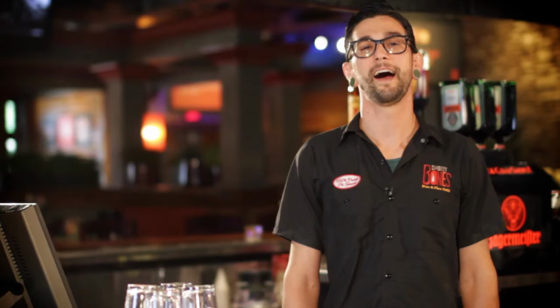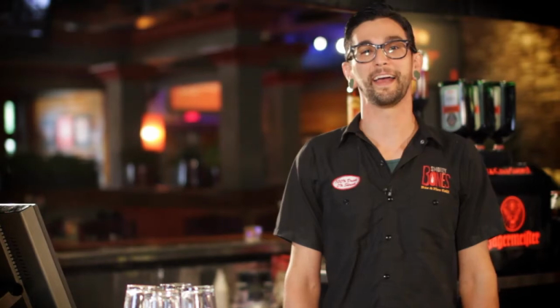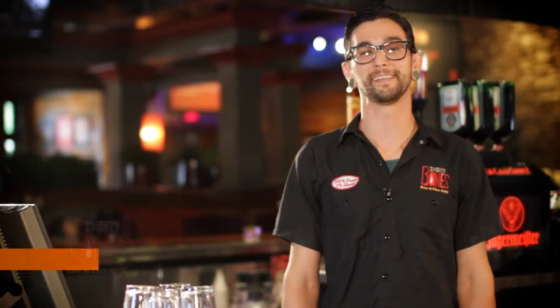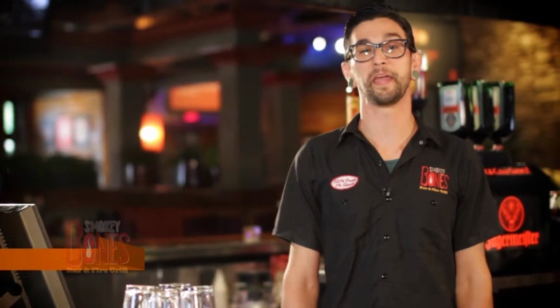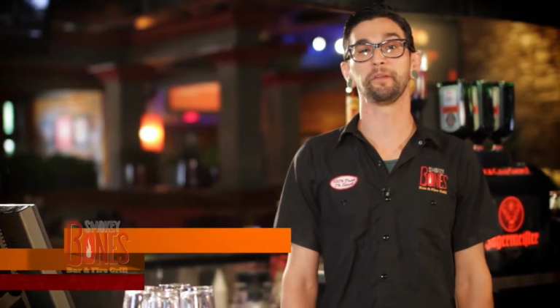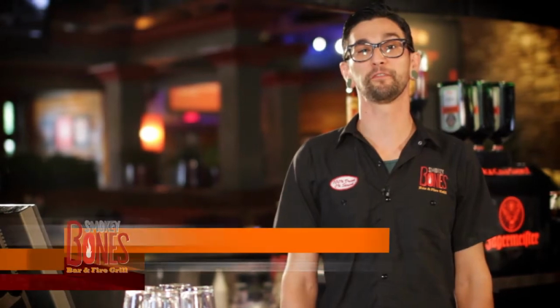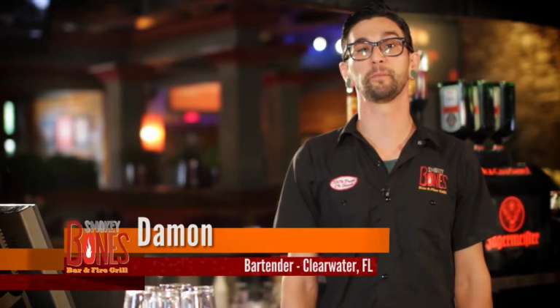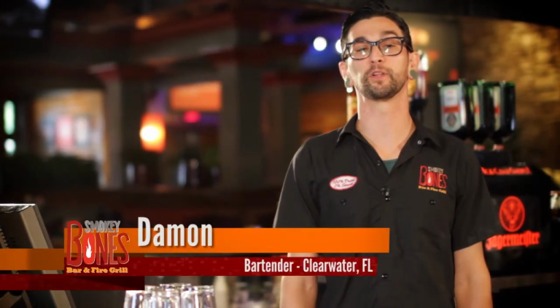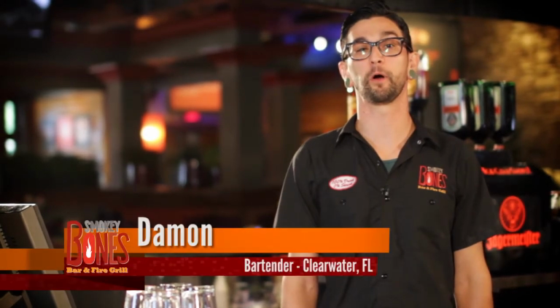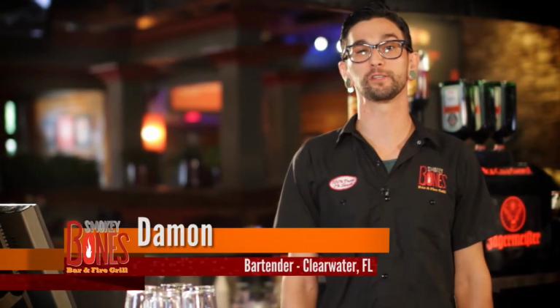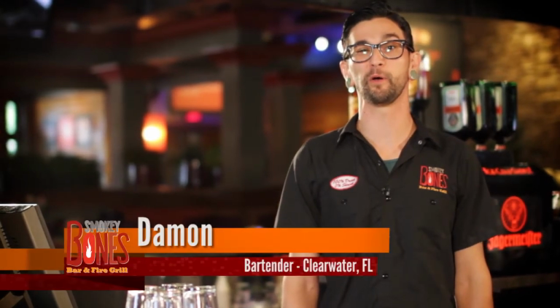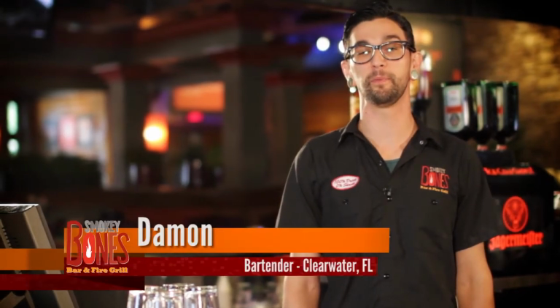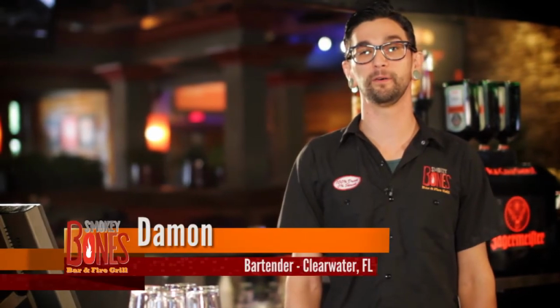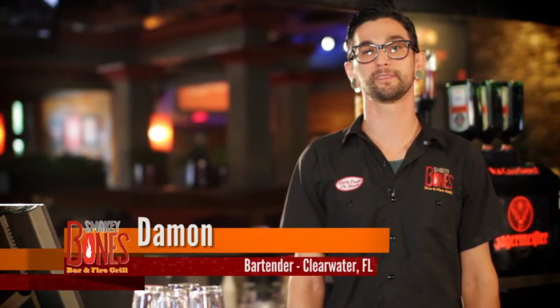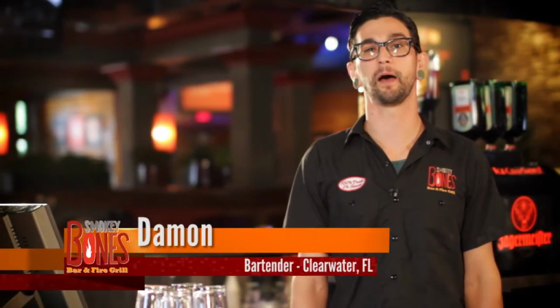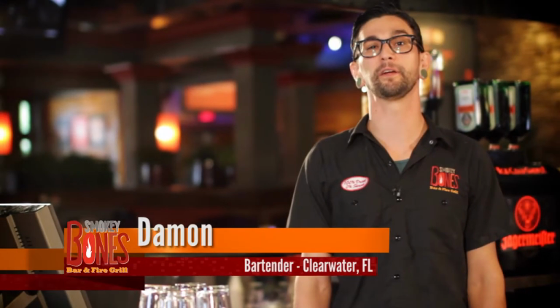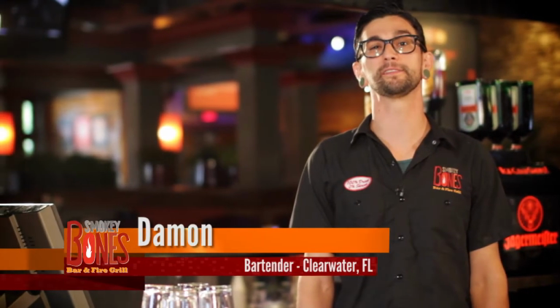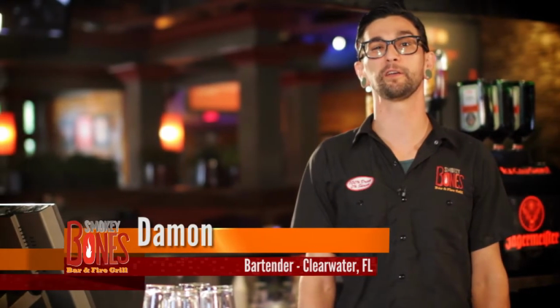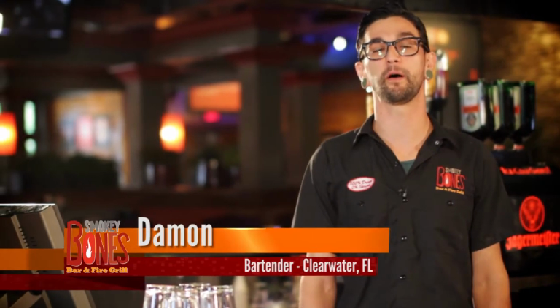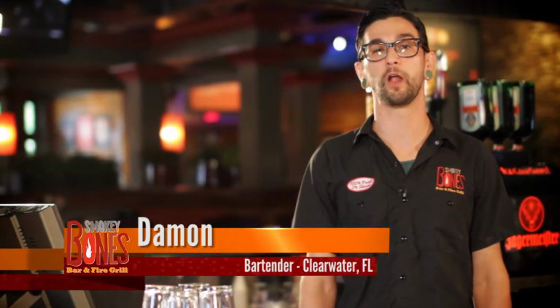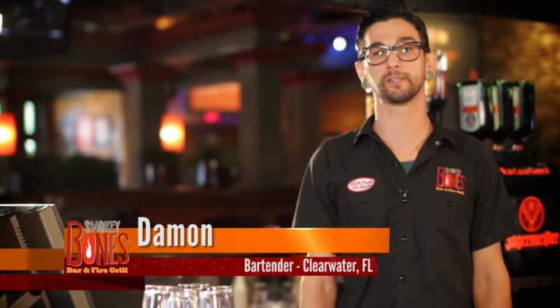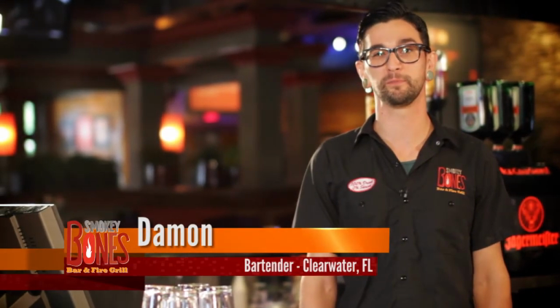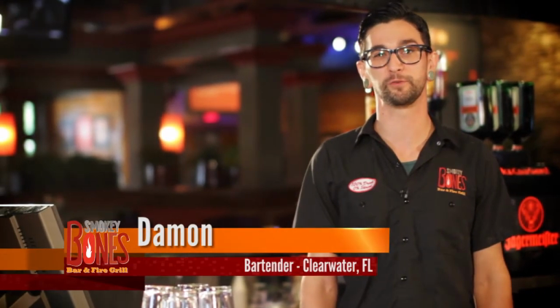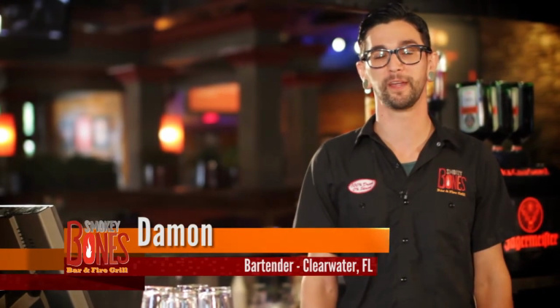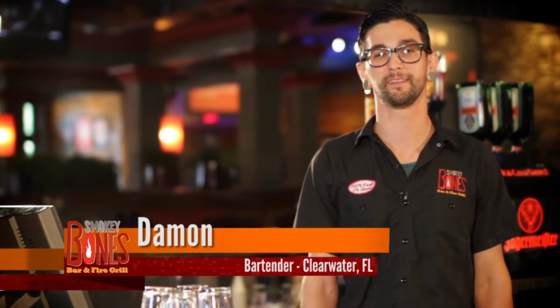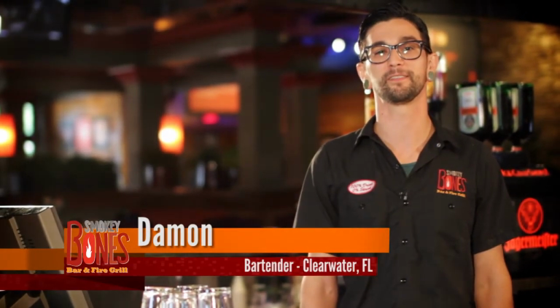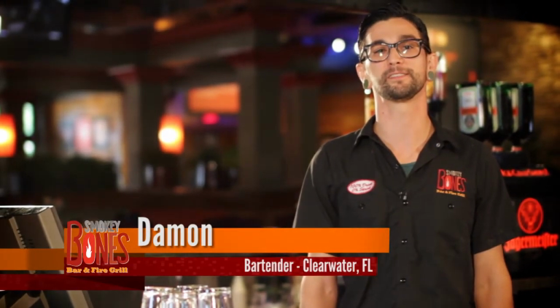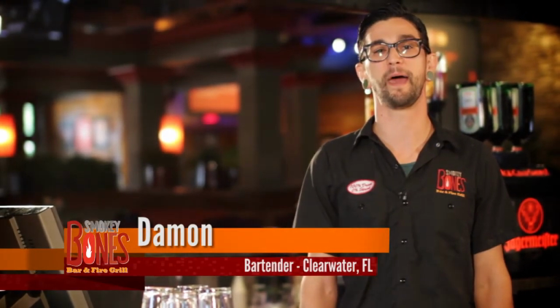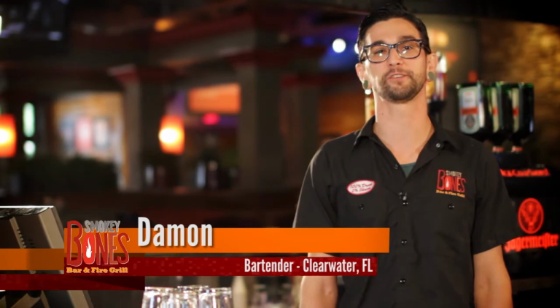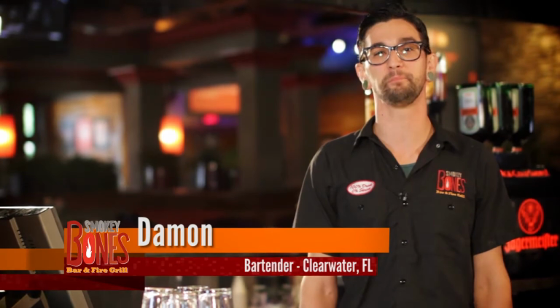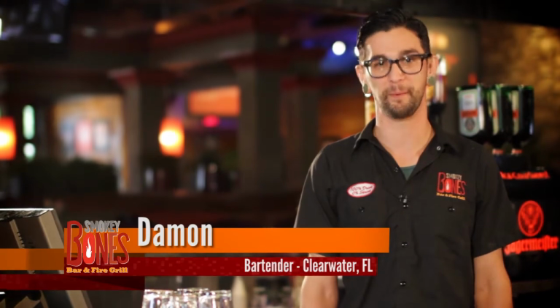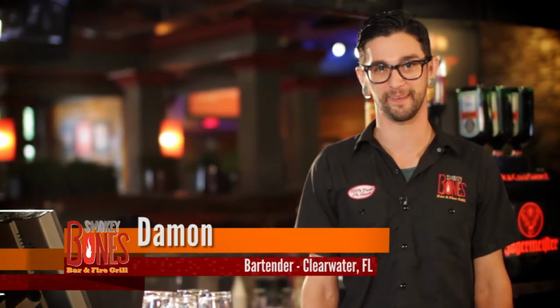Hi guys. Damon here from the Clearwater Smokey Bones. I'm here to tell you about an awesome new drink, the Smashing Pumpkin.